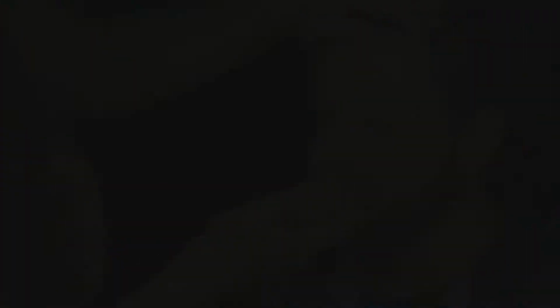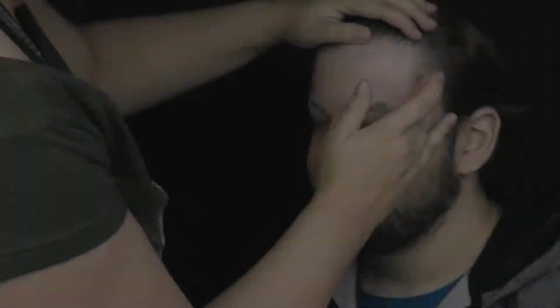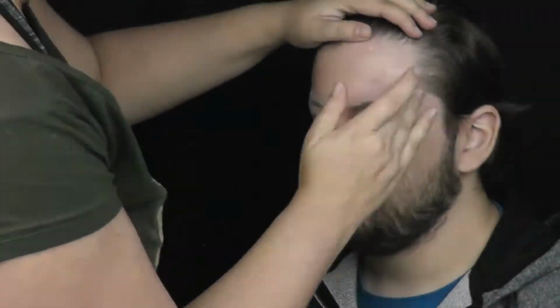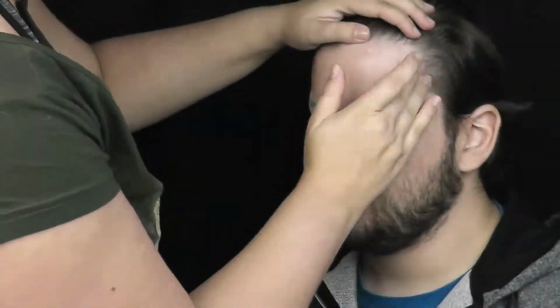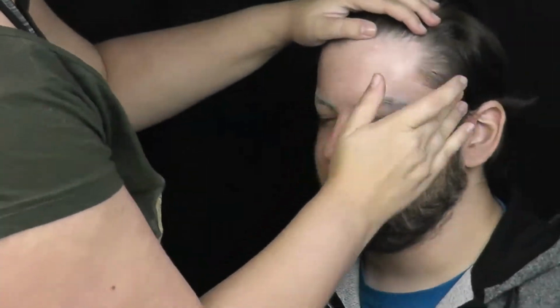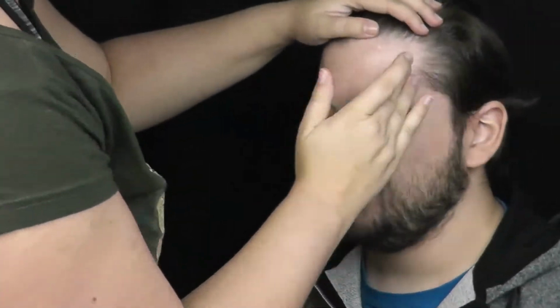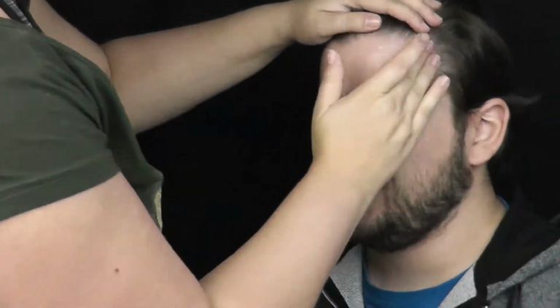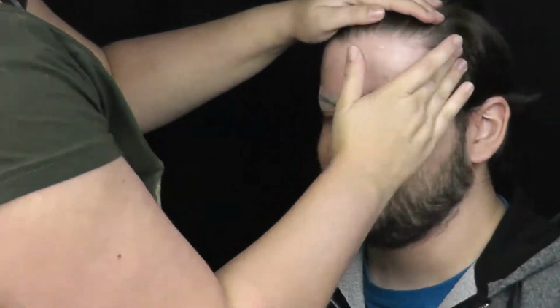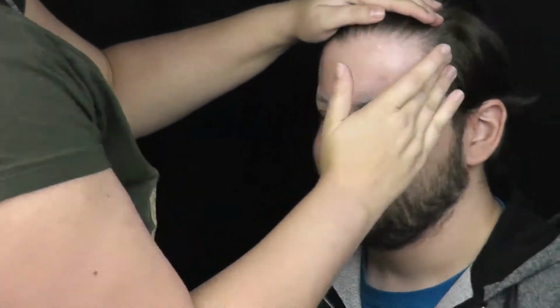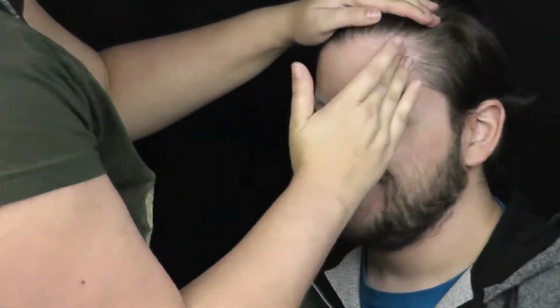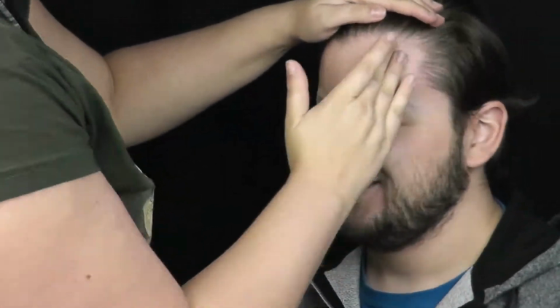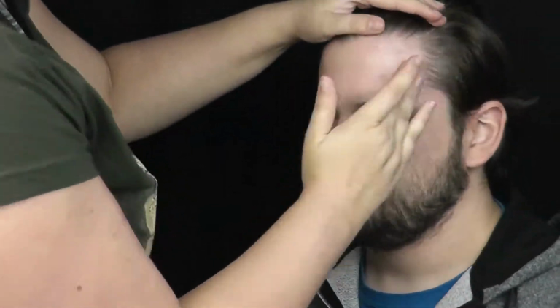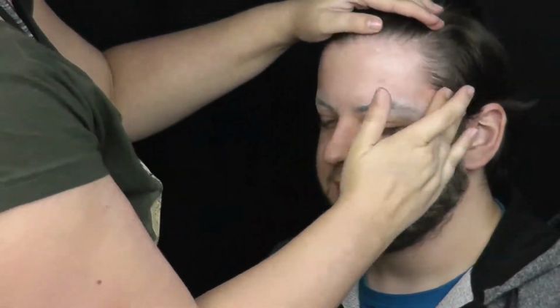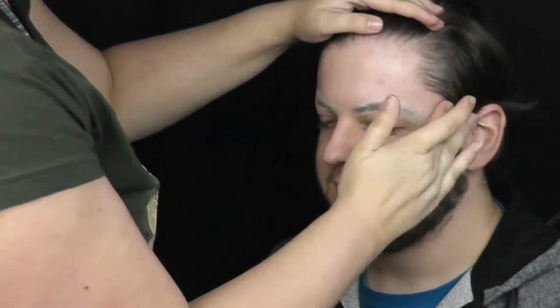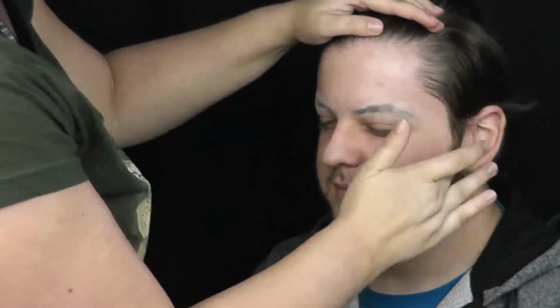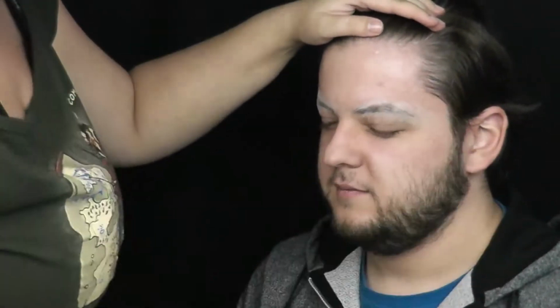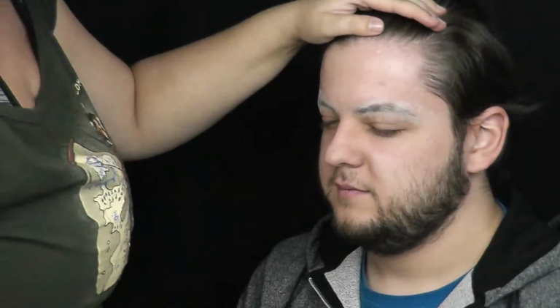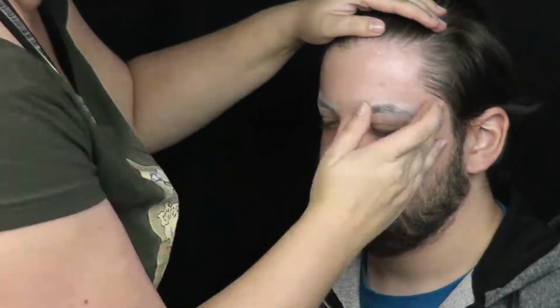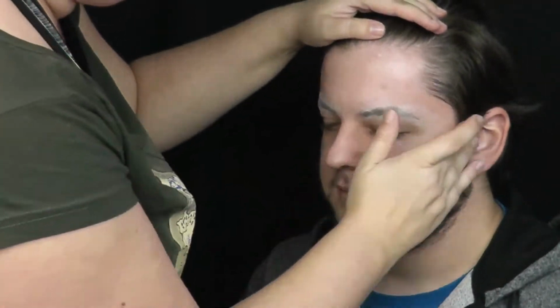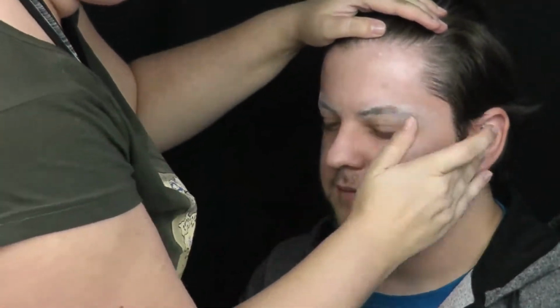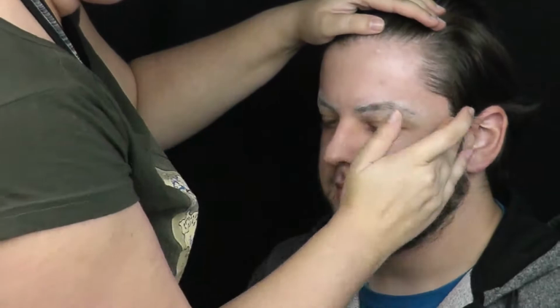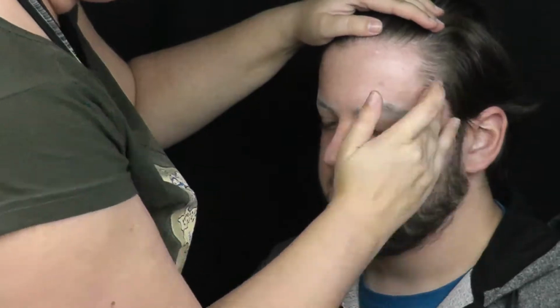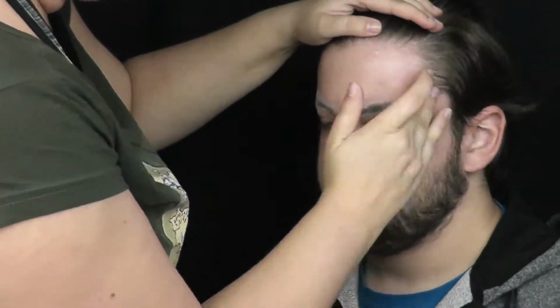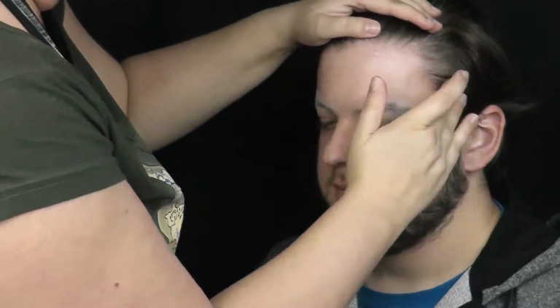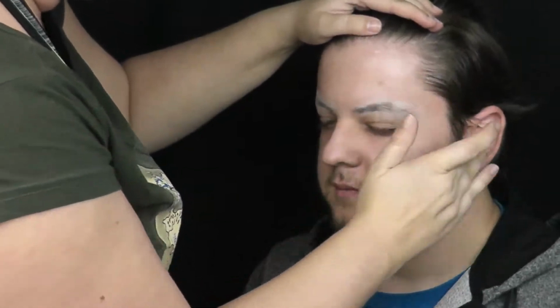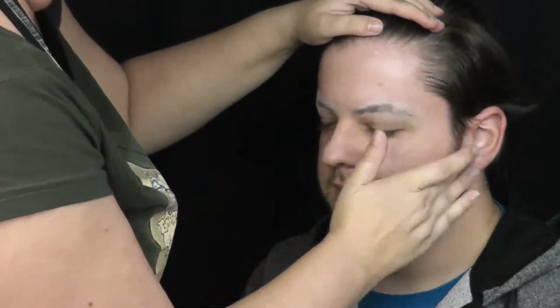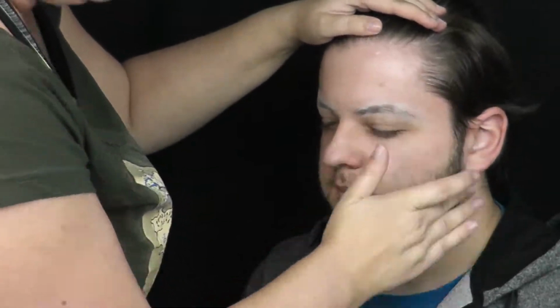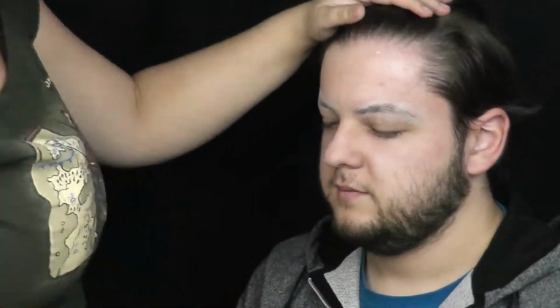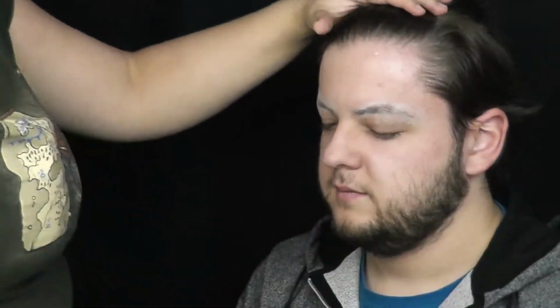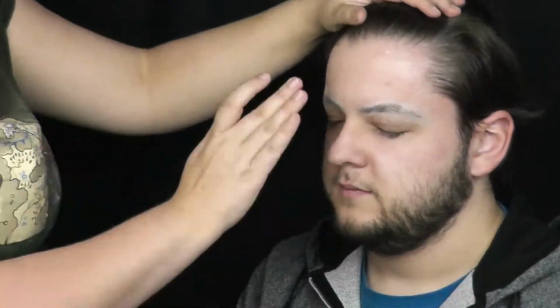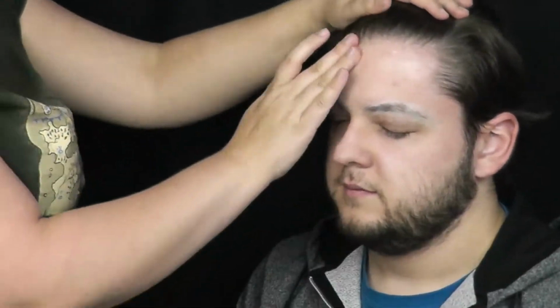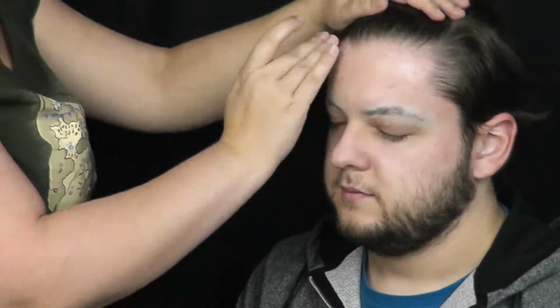Nyní celou hranici vlasů ochráním tenkou vrstvou vazelíny, opět kvůli budoucí aplikaci latexu.